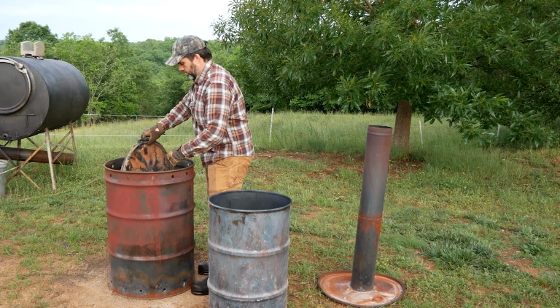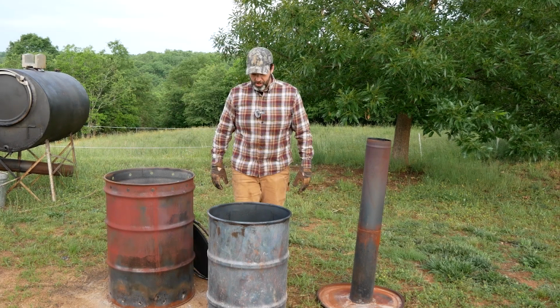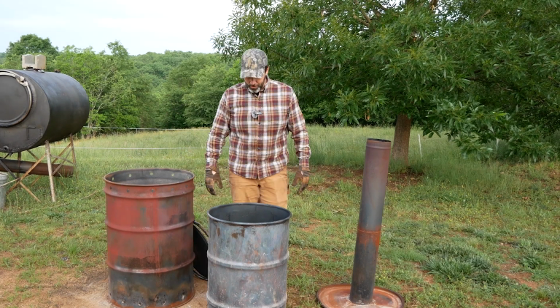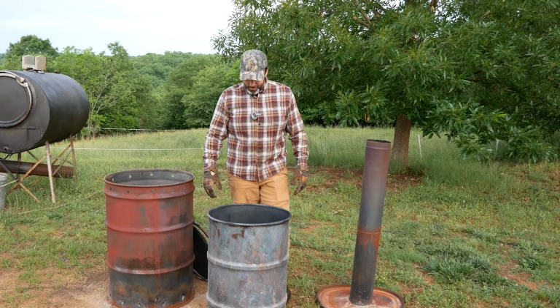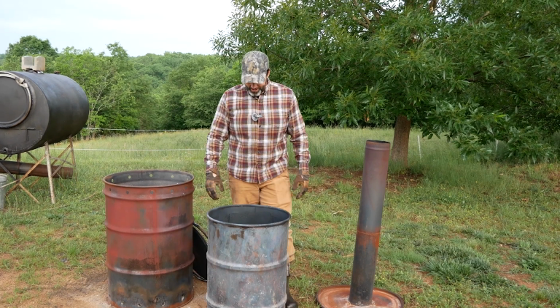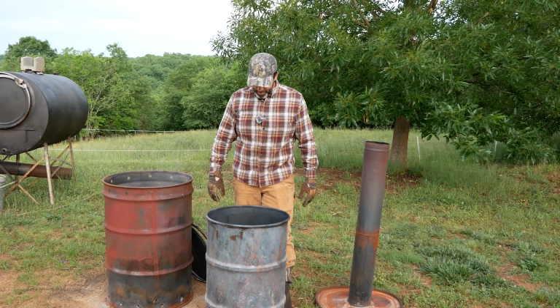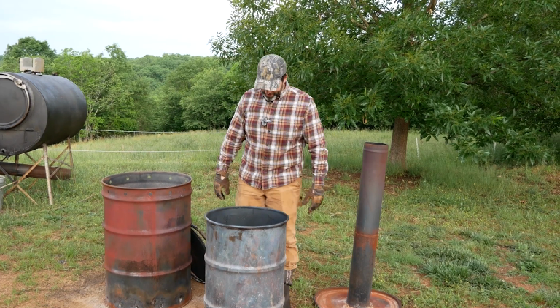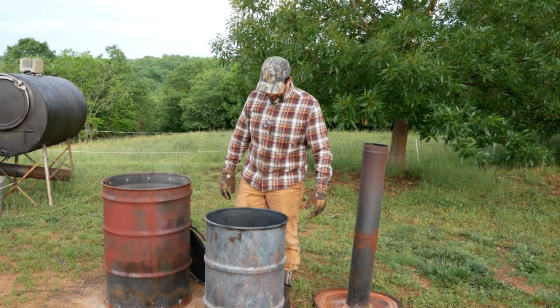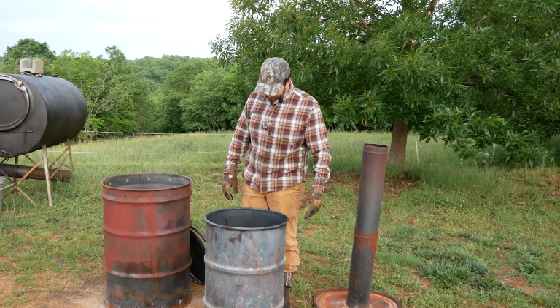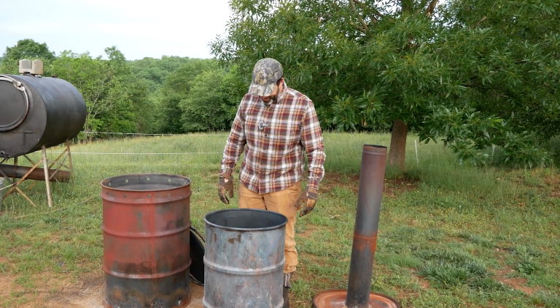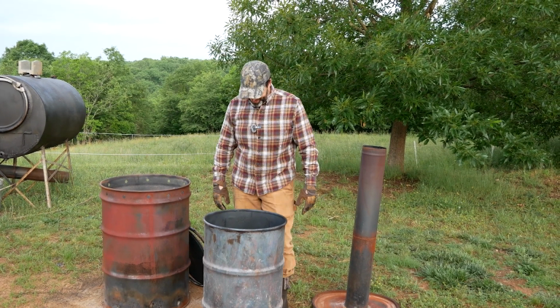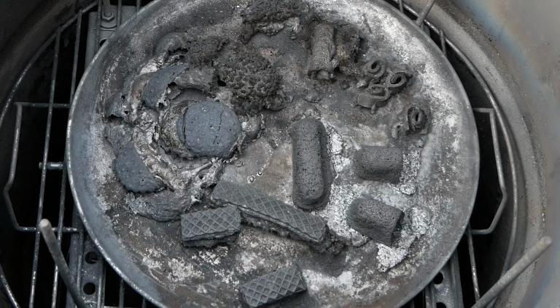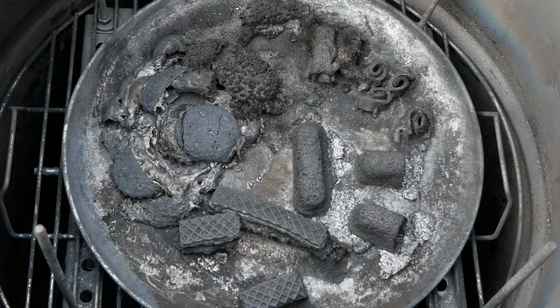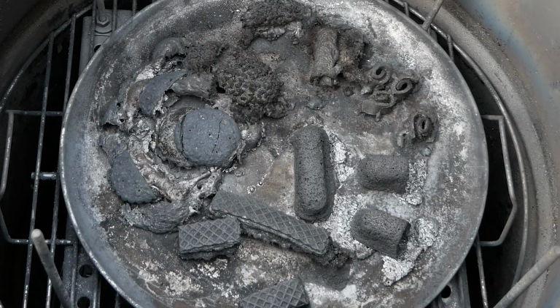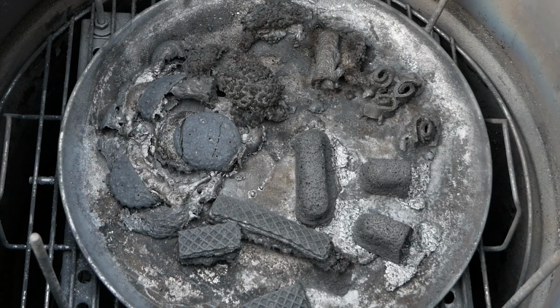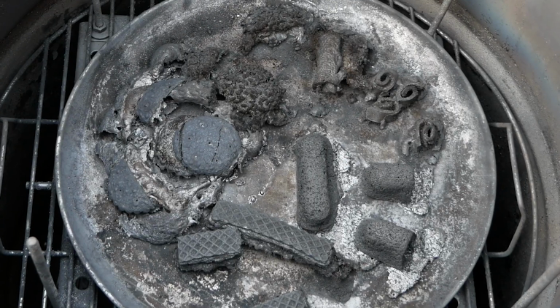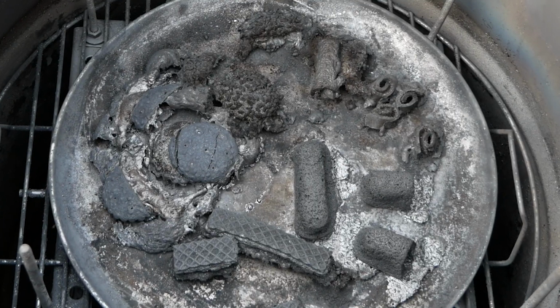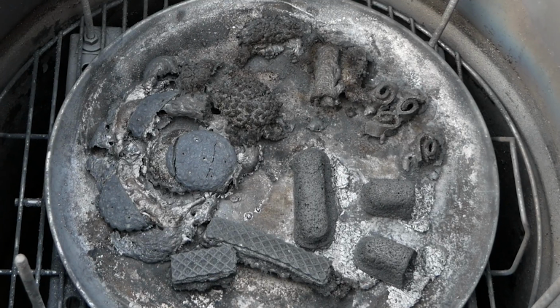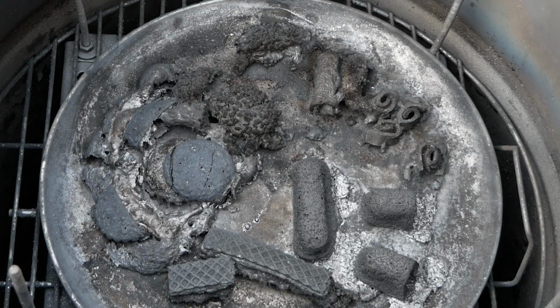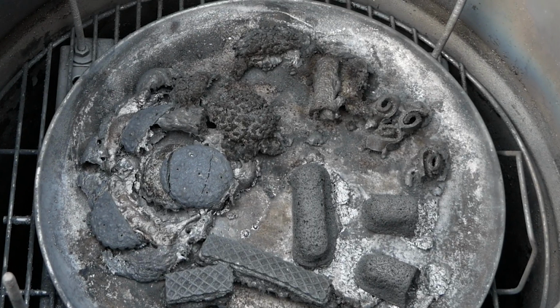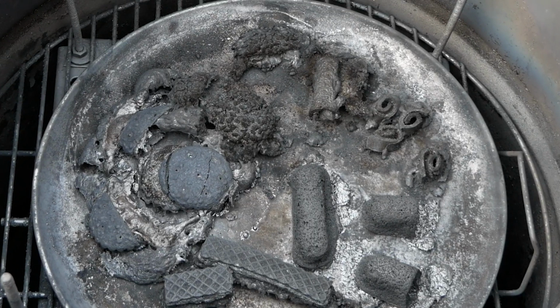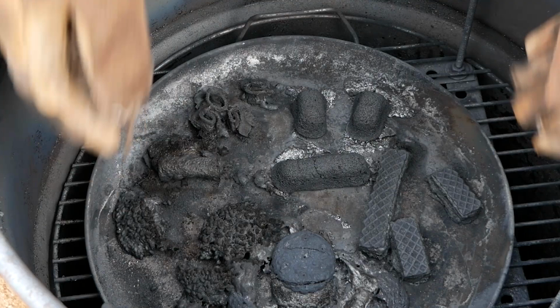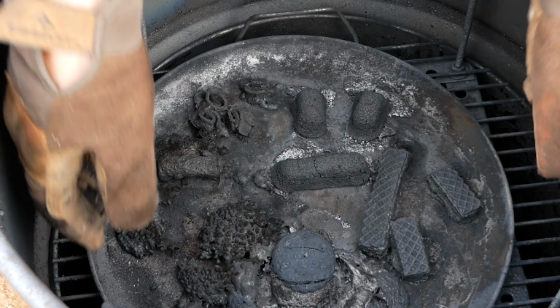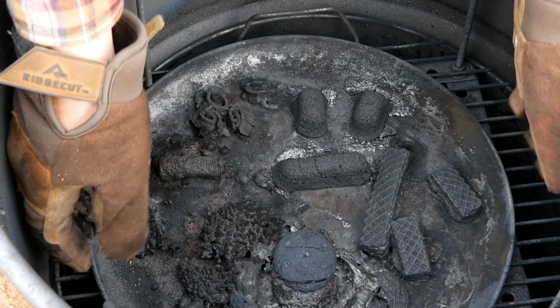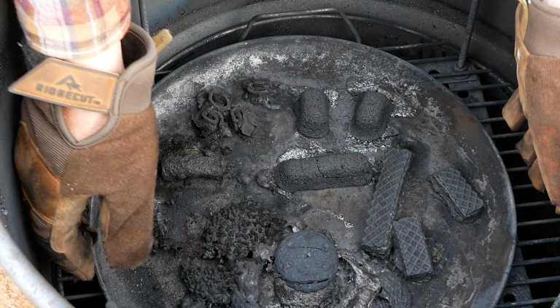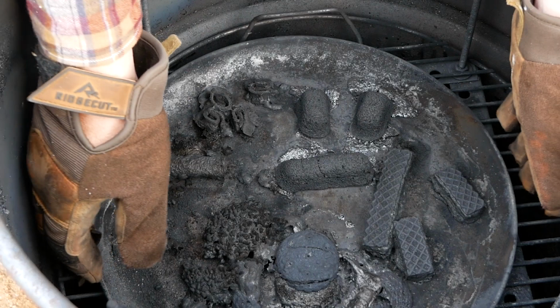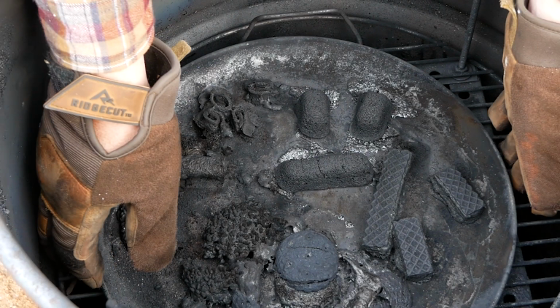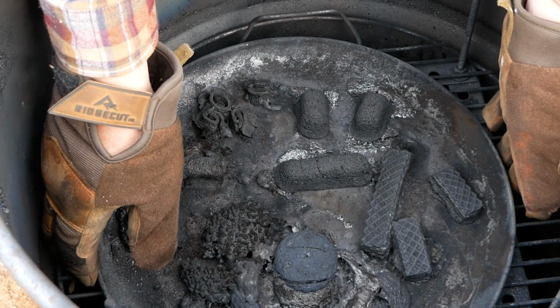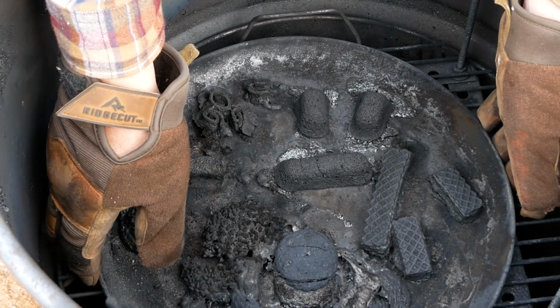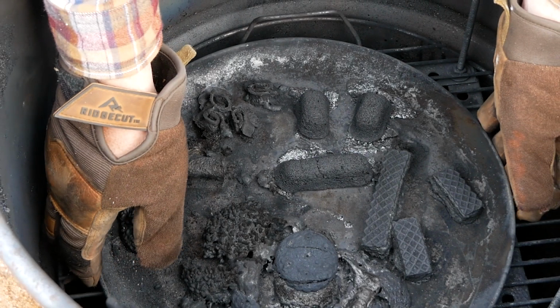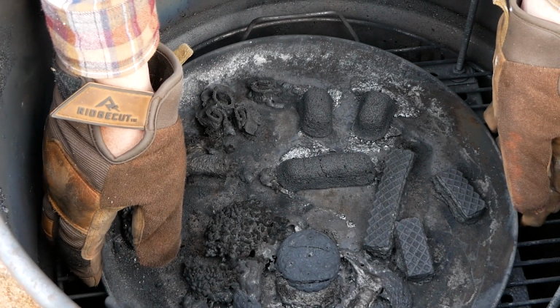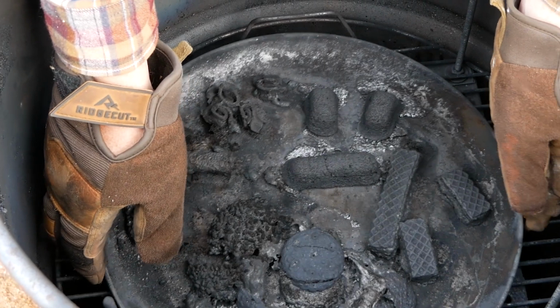Oh, those turned out pretty cool, especially the Swiss cake rolls. Let's go look at it at the table.